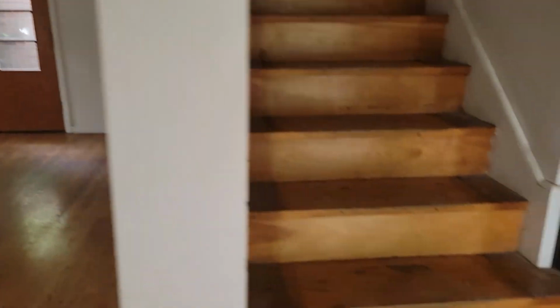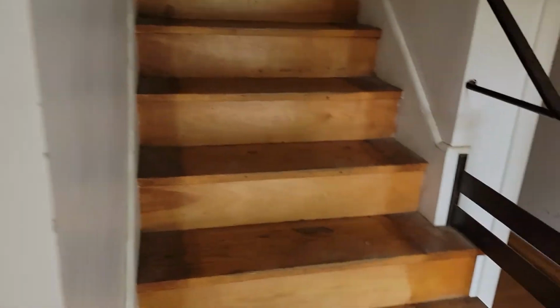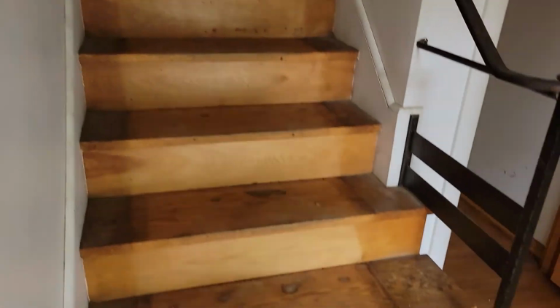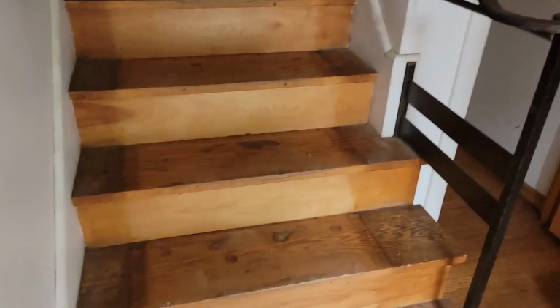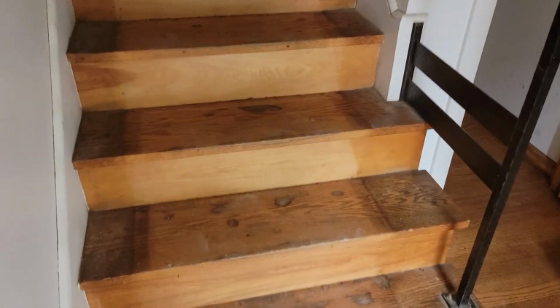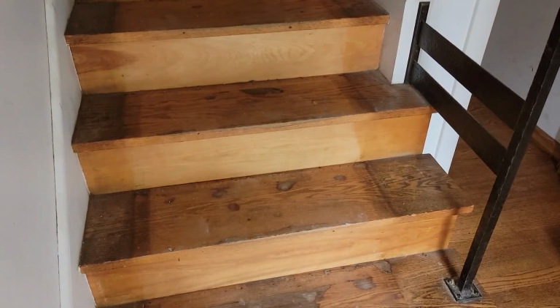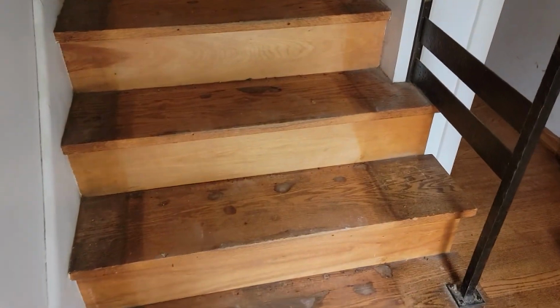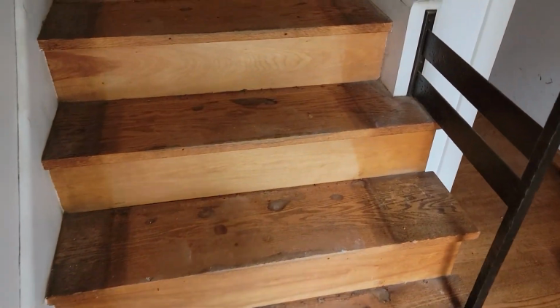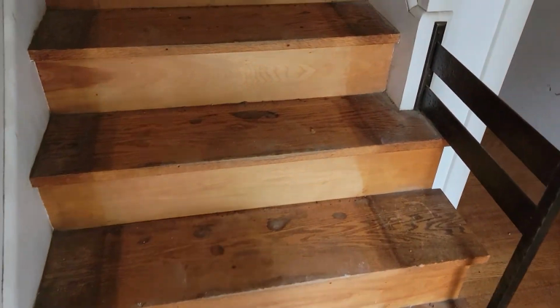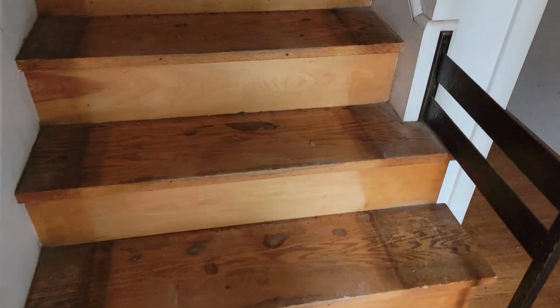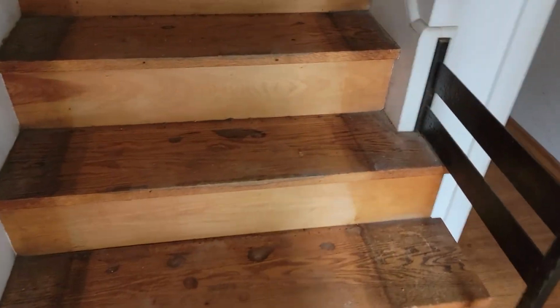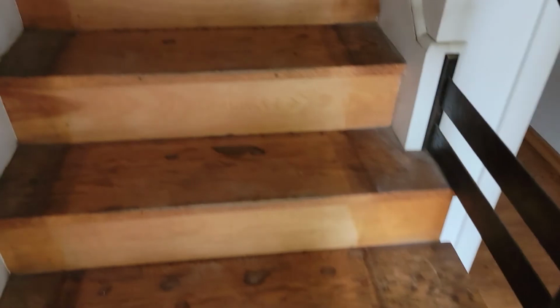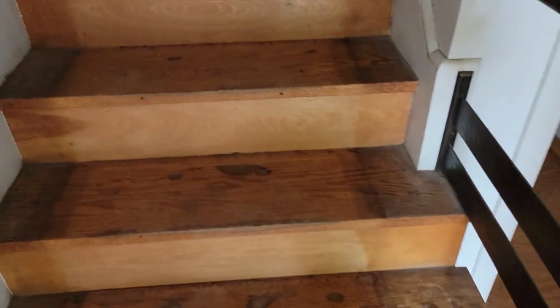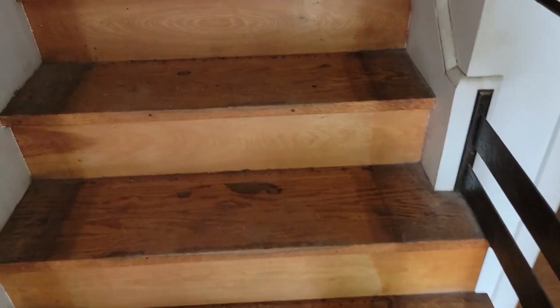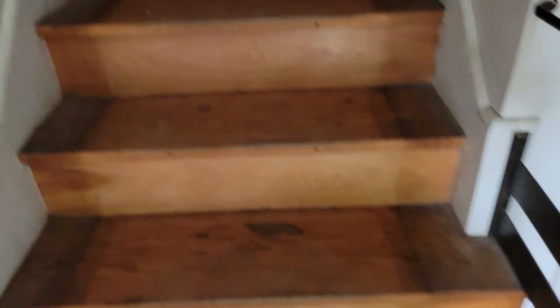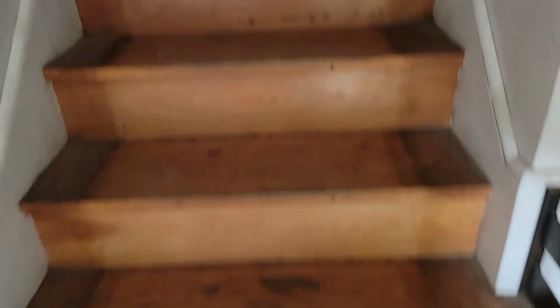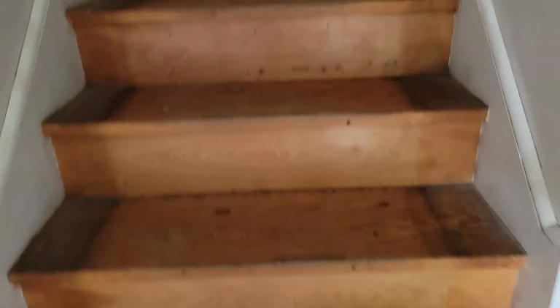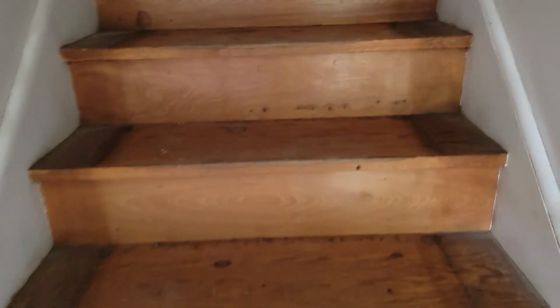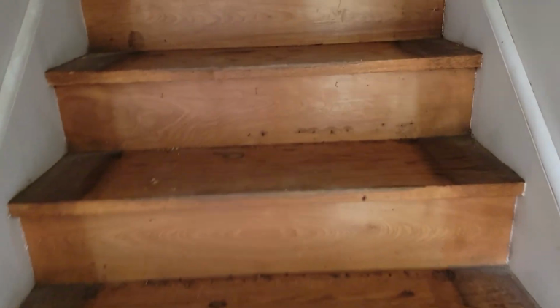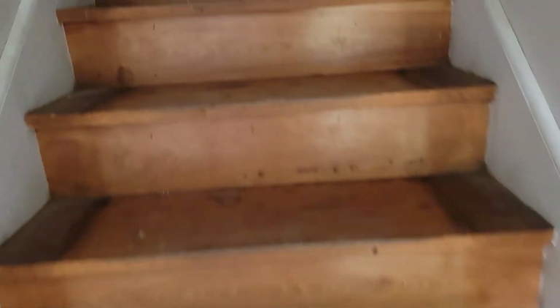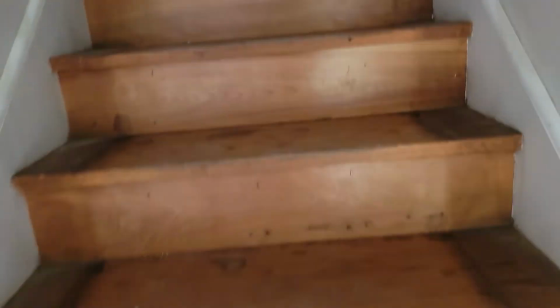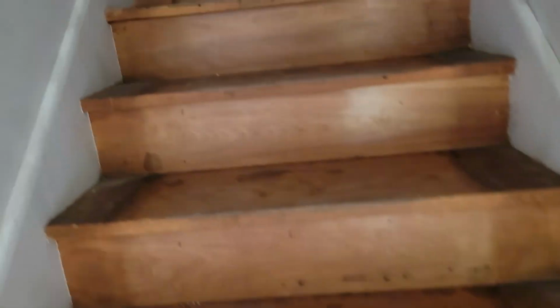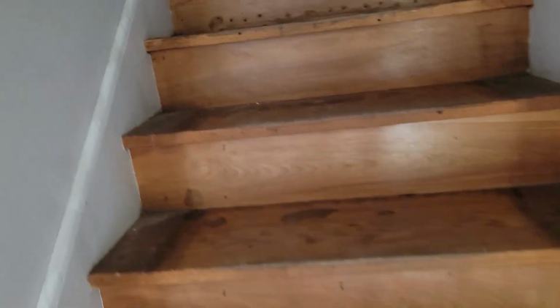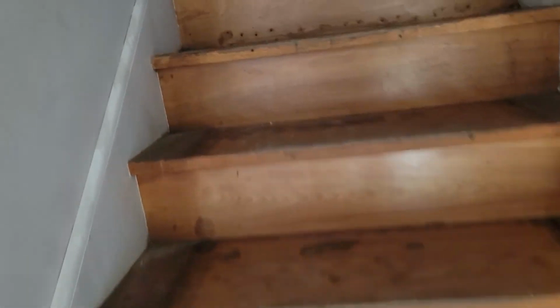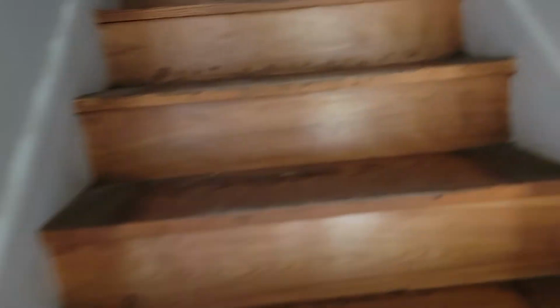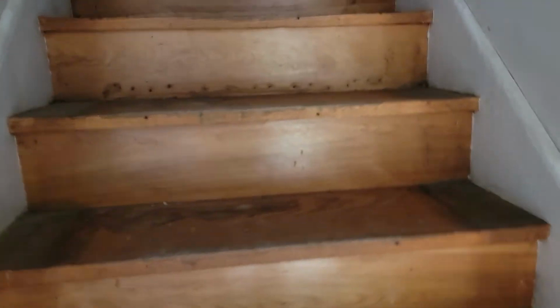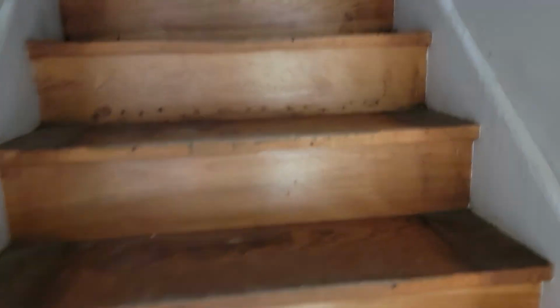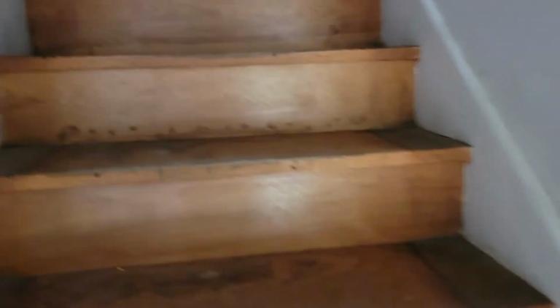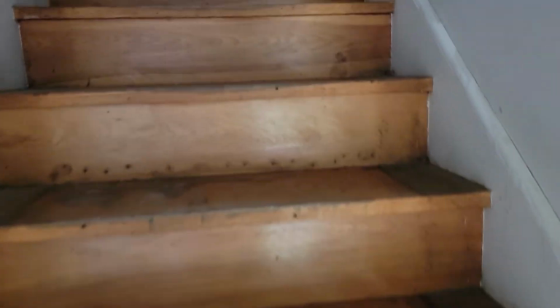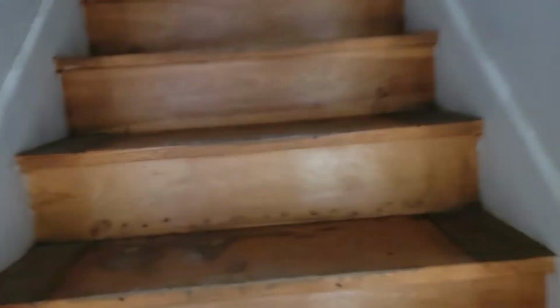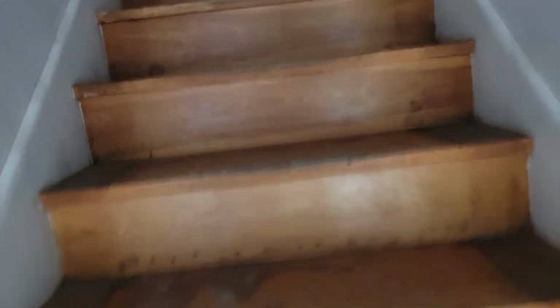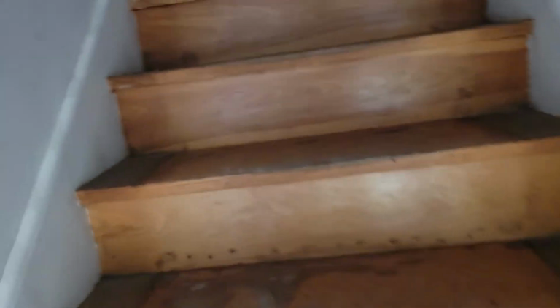I got all the staples pulled off the steps, so they're ready for sanding.